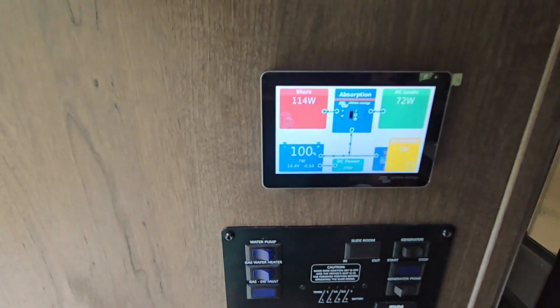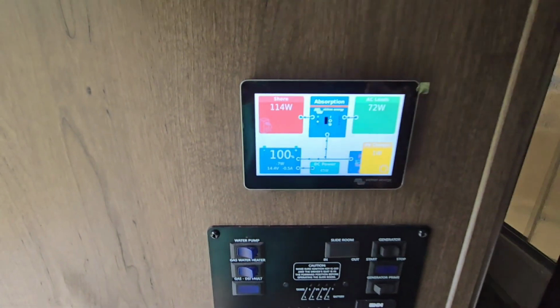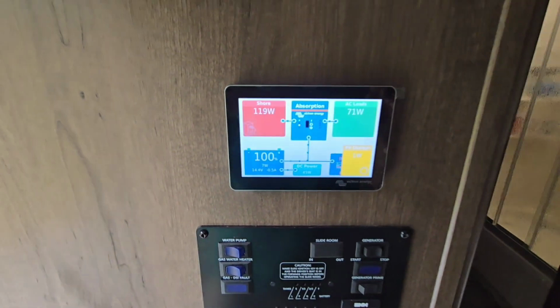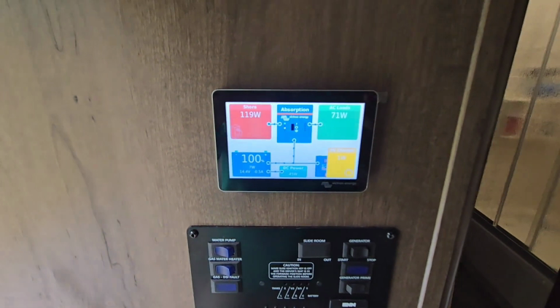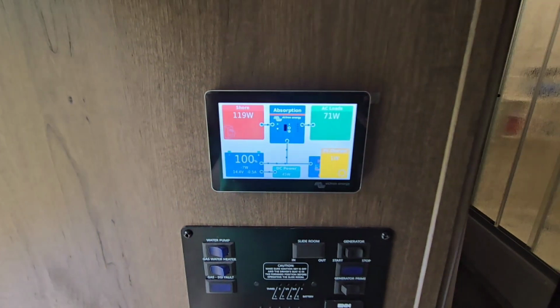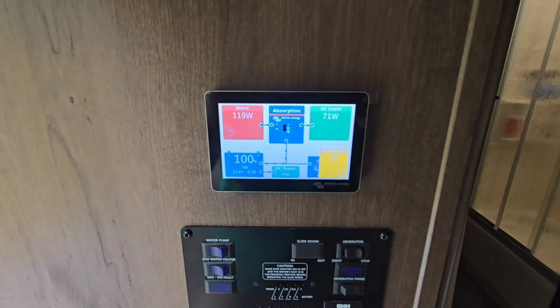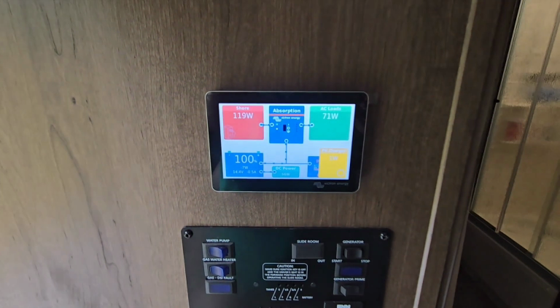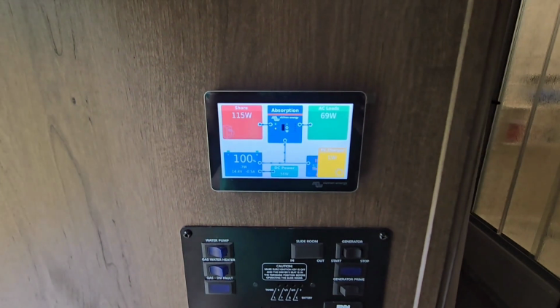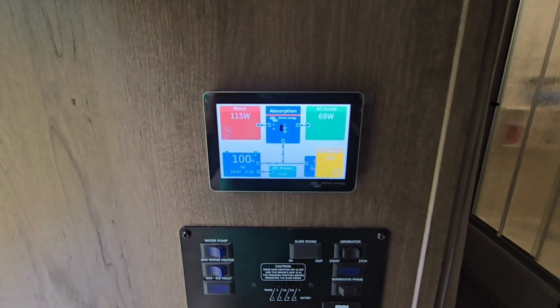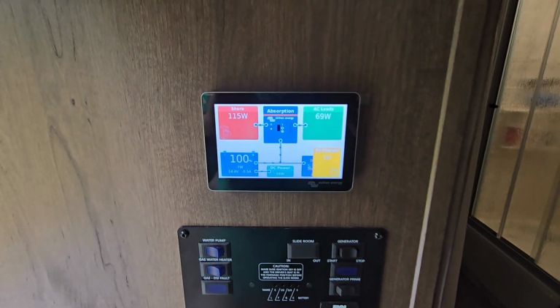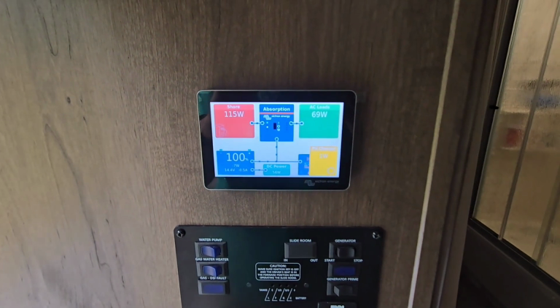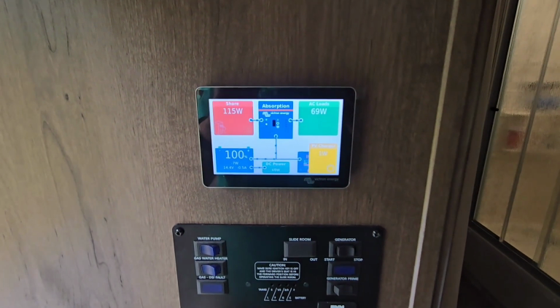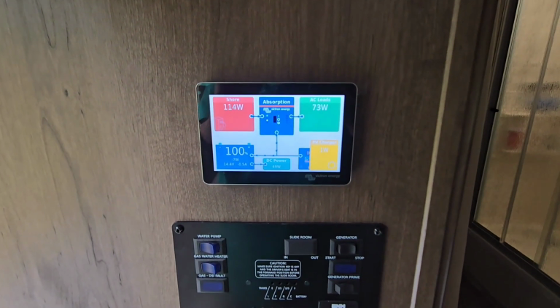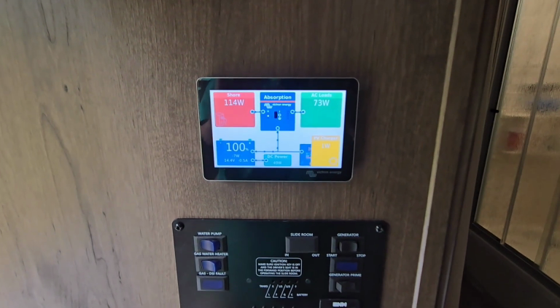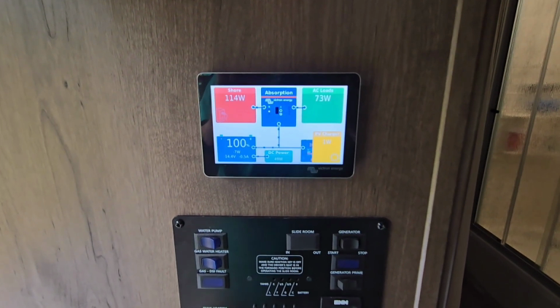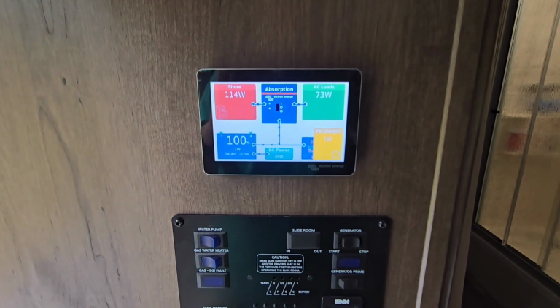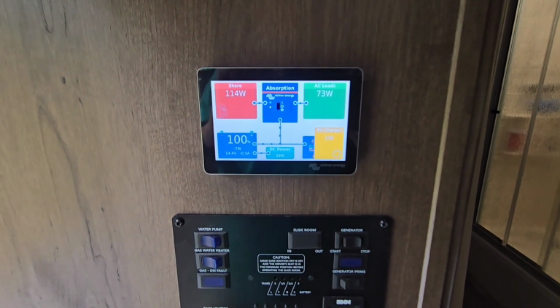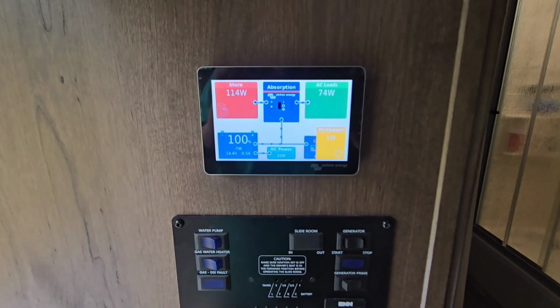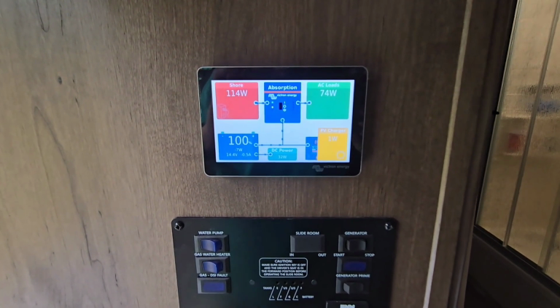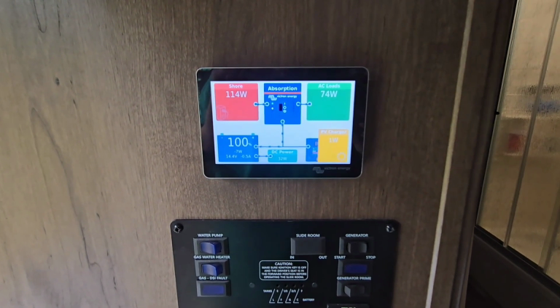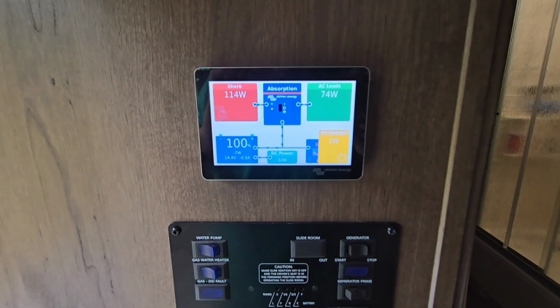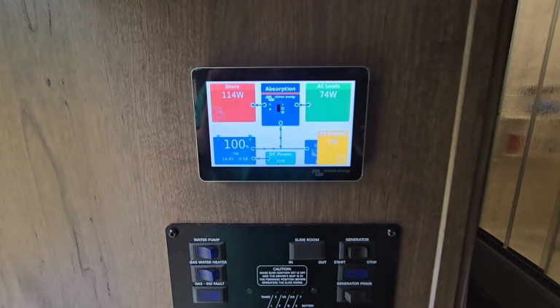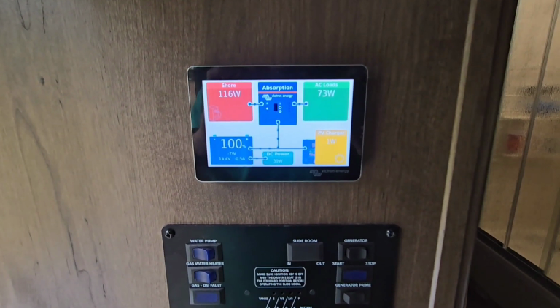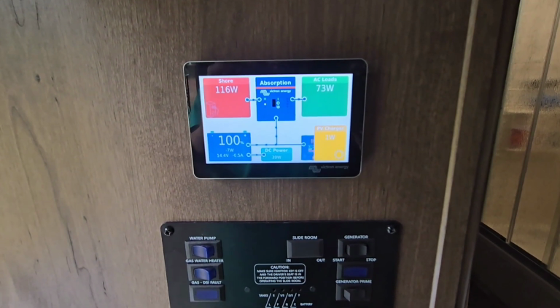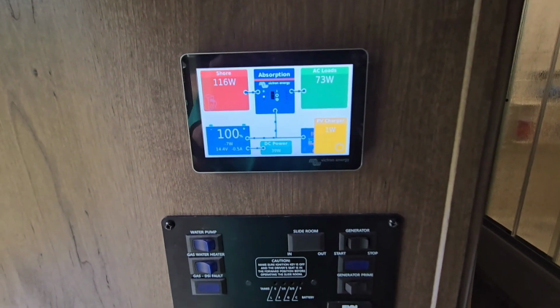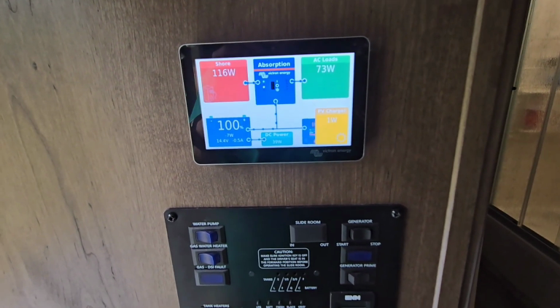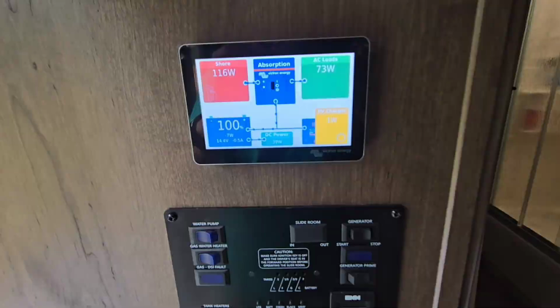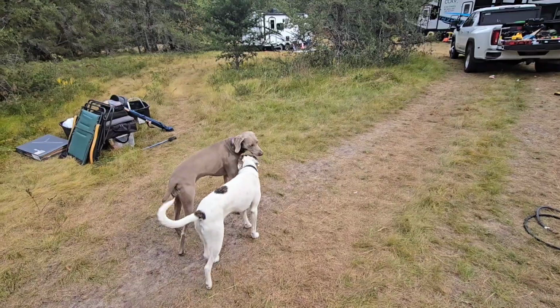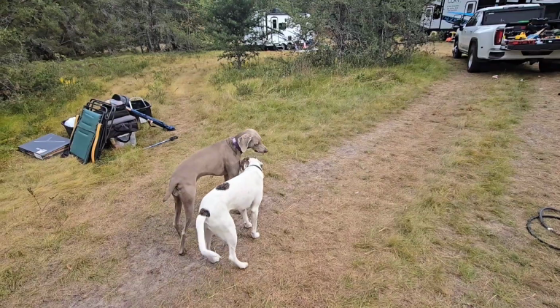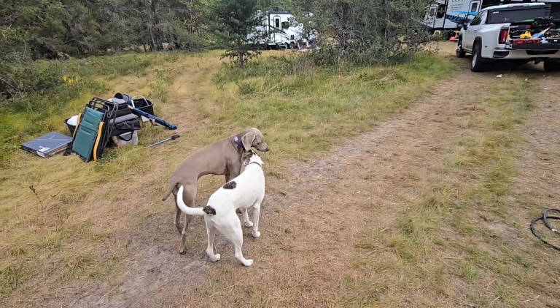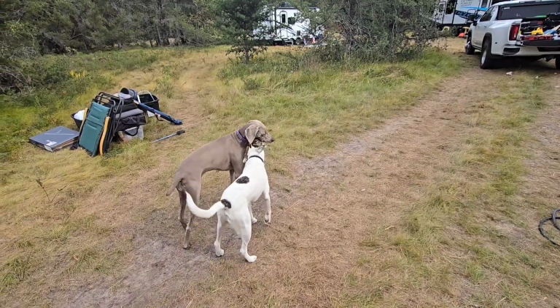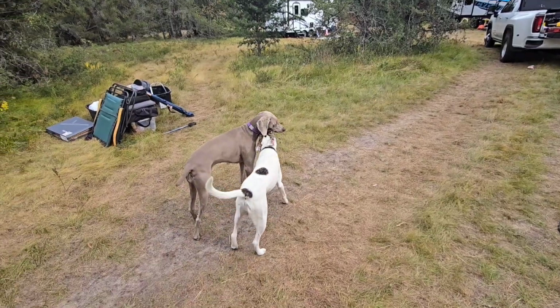We got the screen on here. Batteries are at 100% — these are plugged into my RV. We got some shore power coming in. Everything's working good.